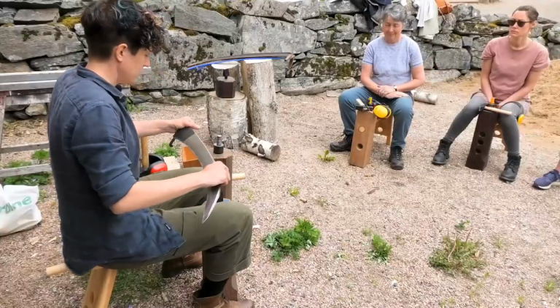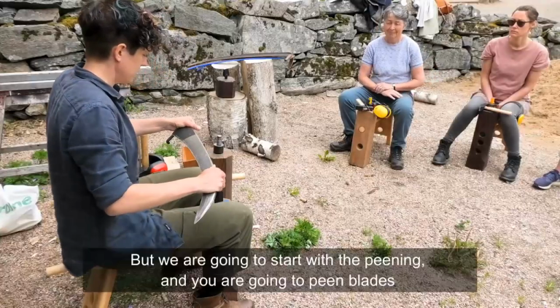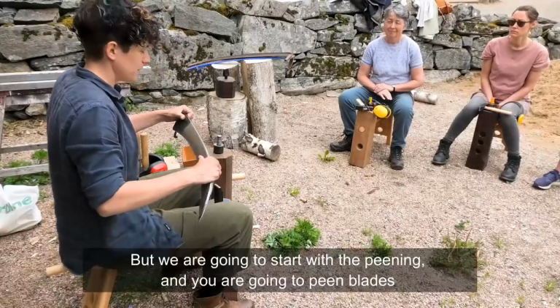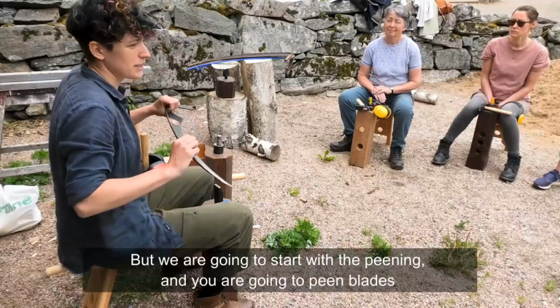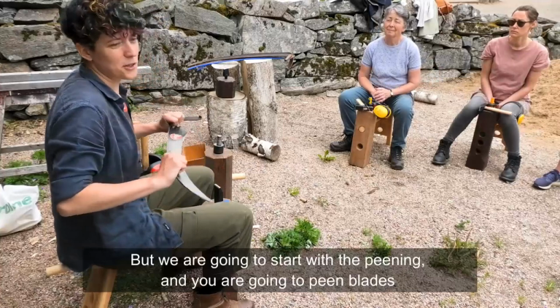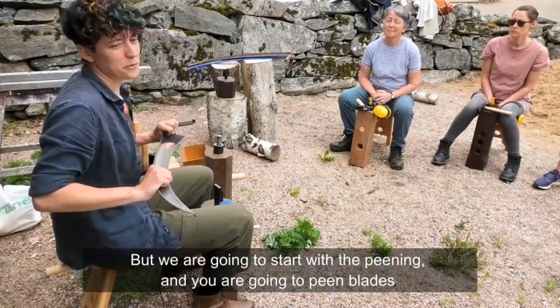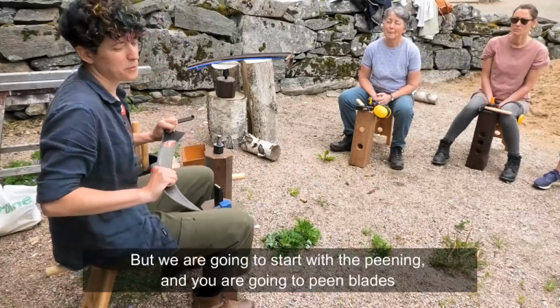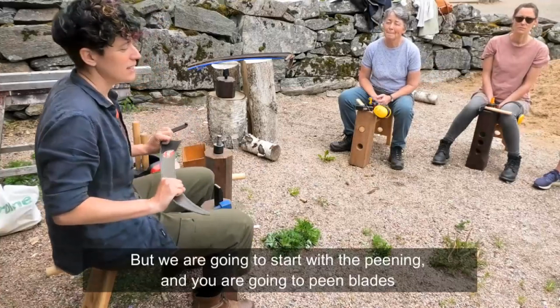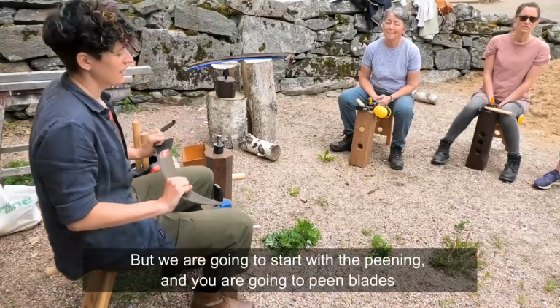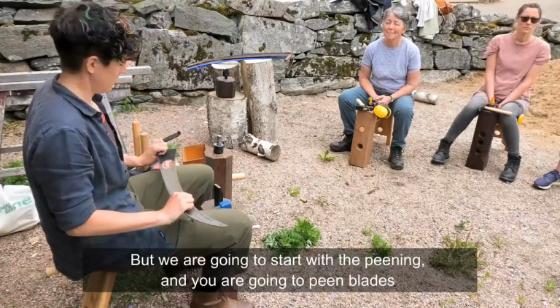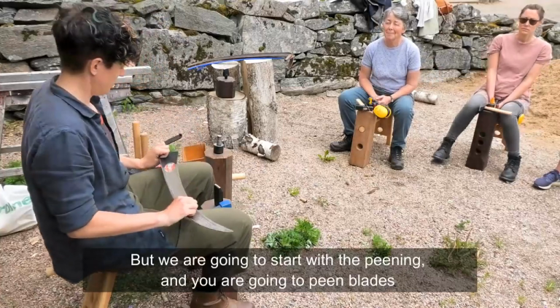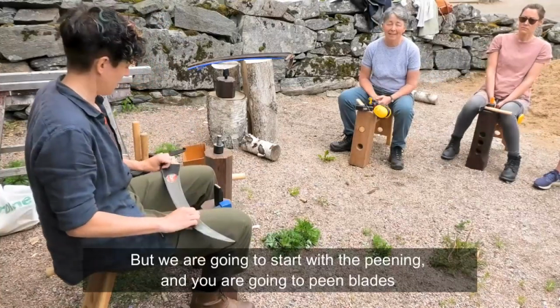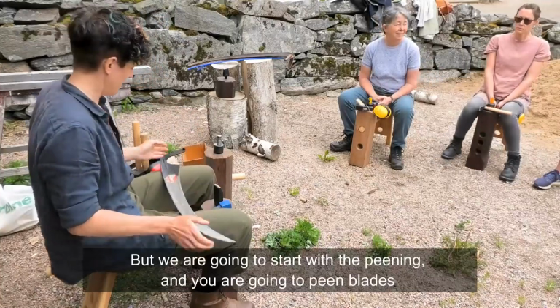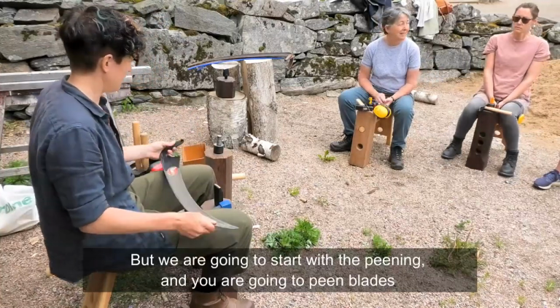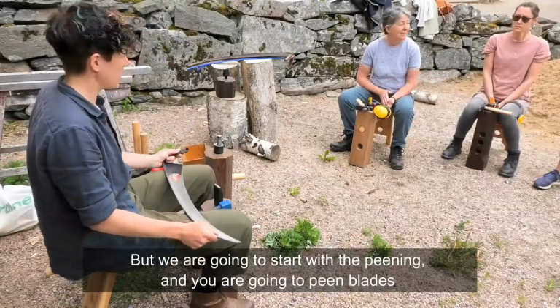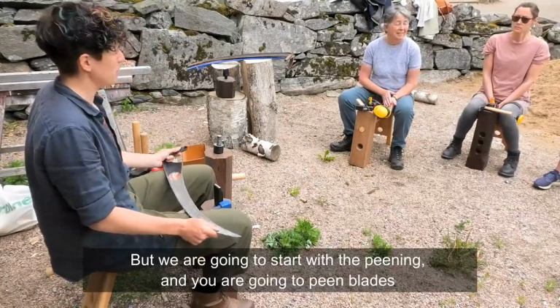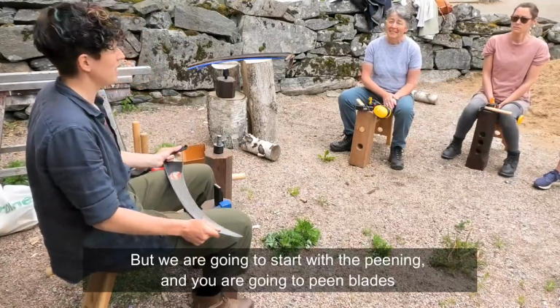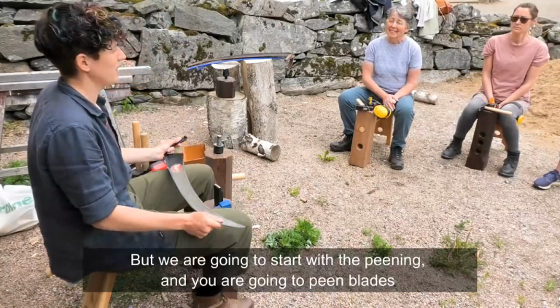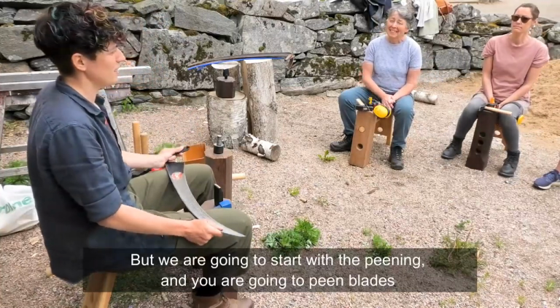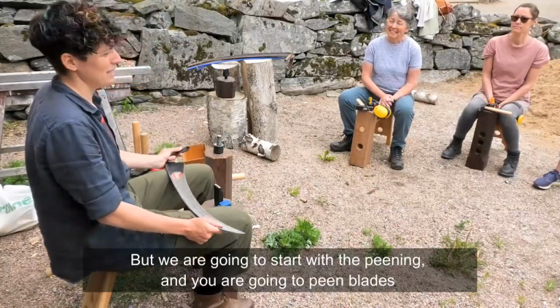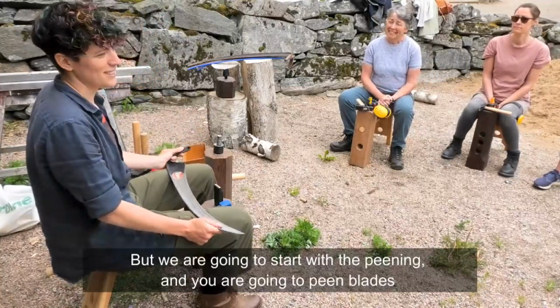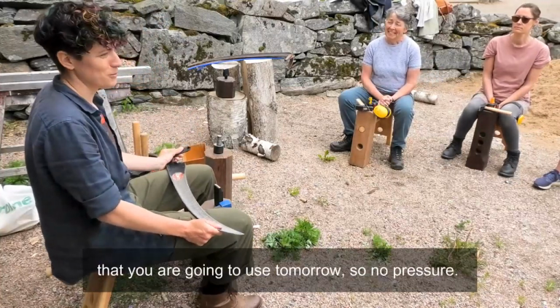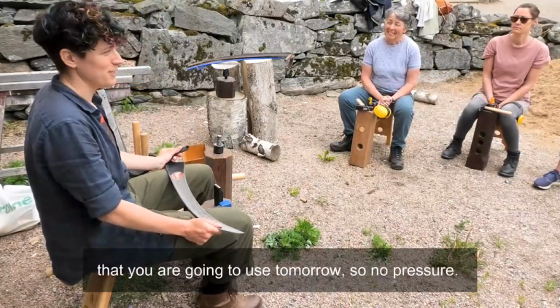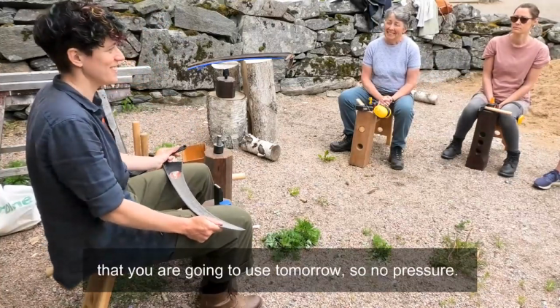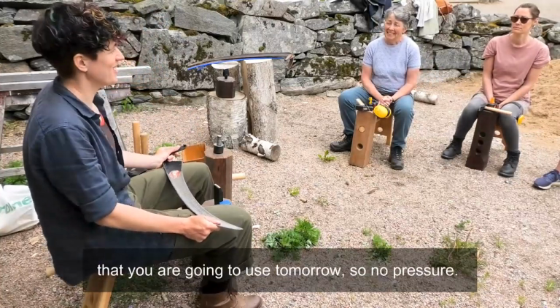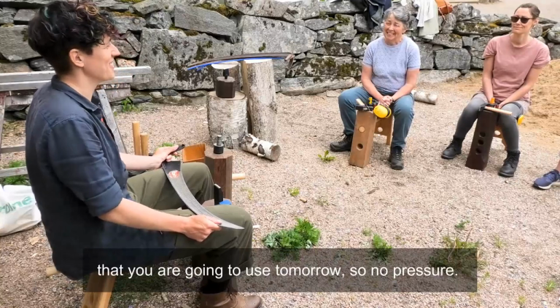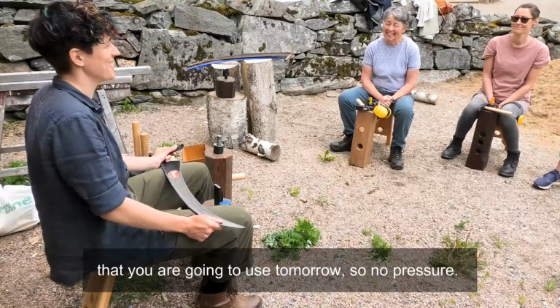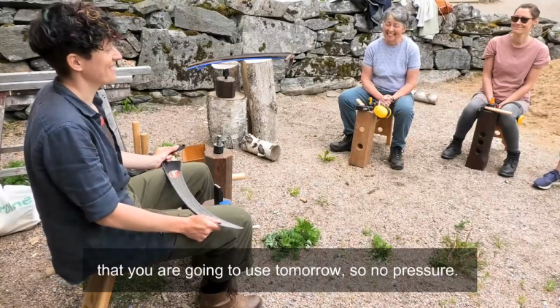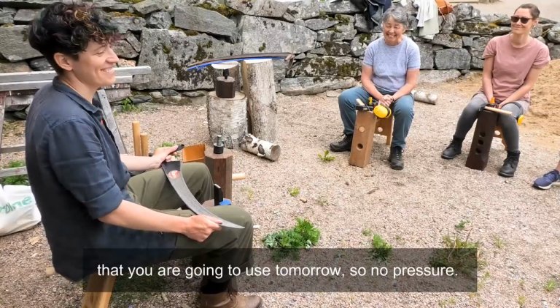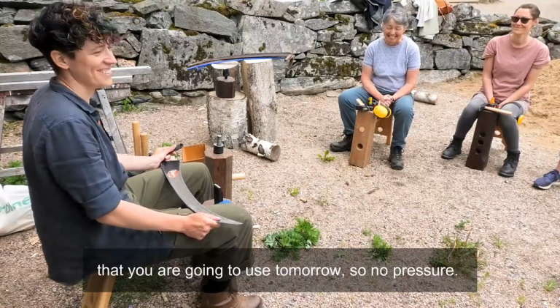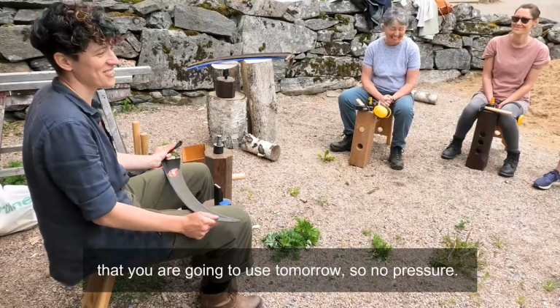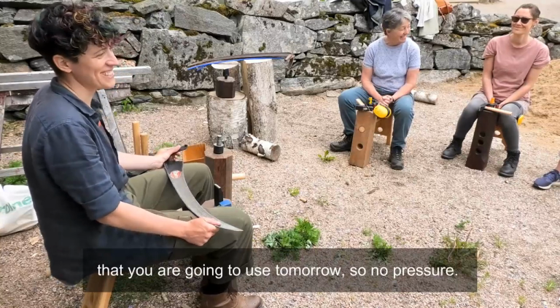We are going to start with the peening, and you are going to be peening blades that you will be using tomorrow. So, no pressure.